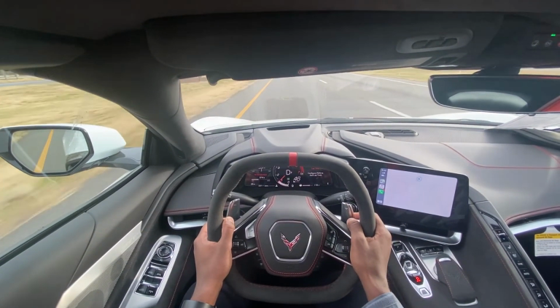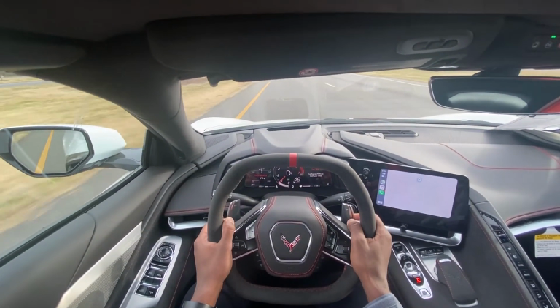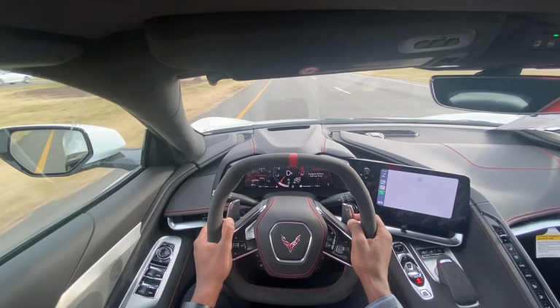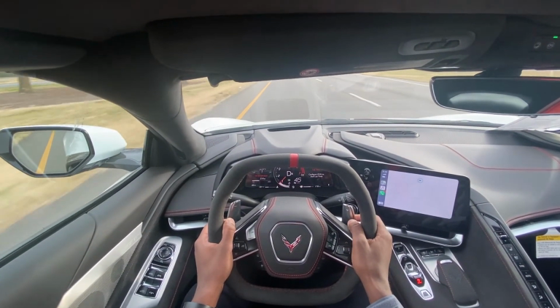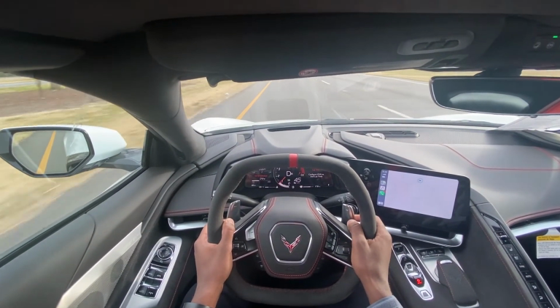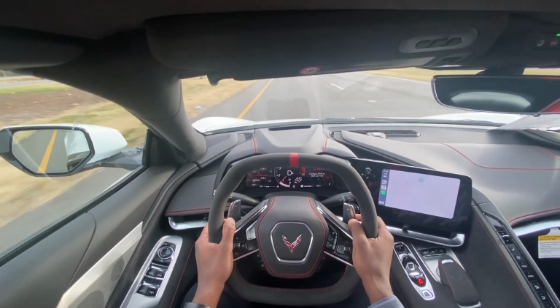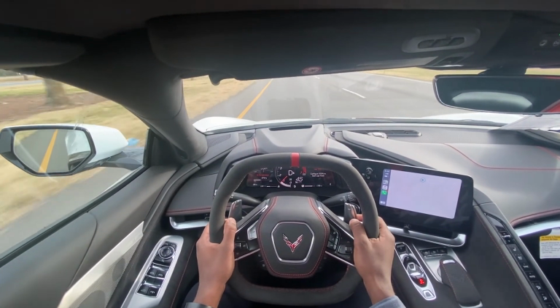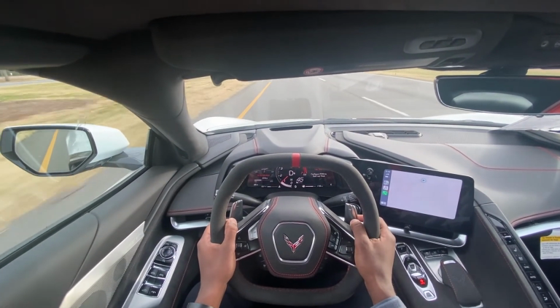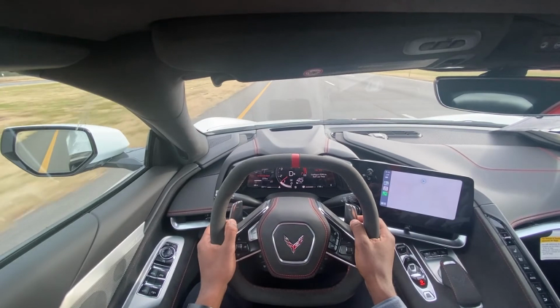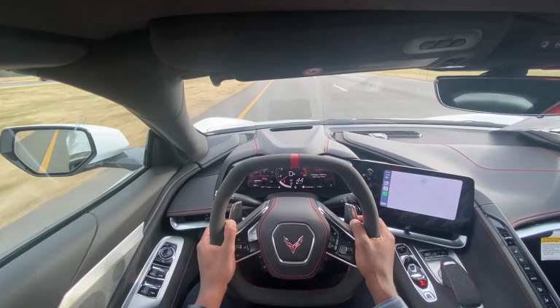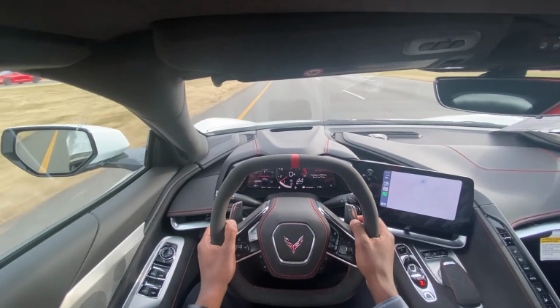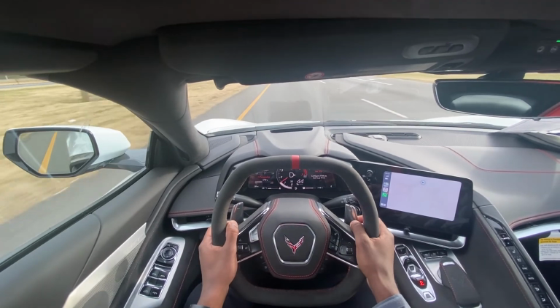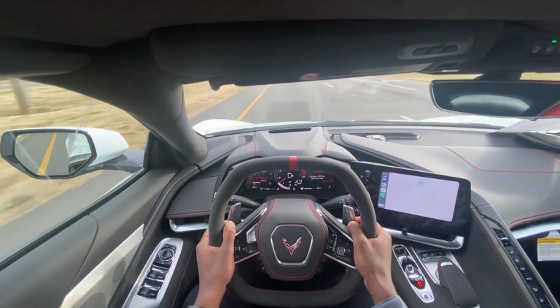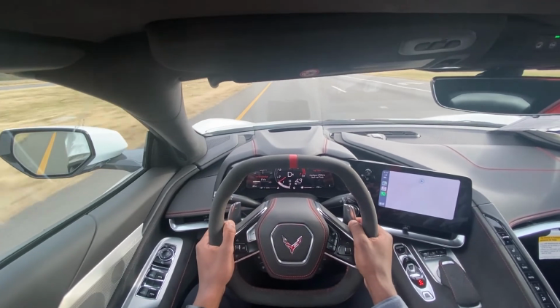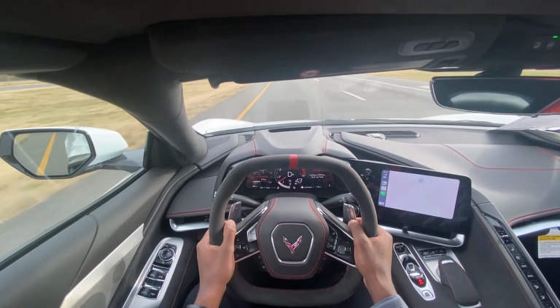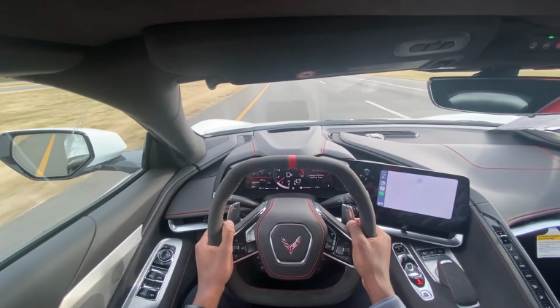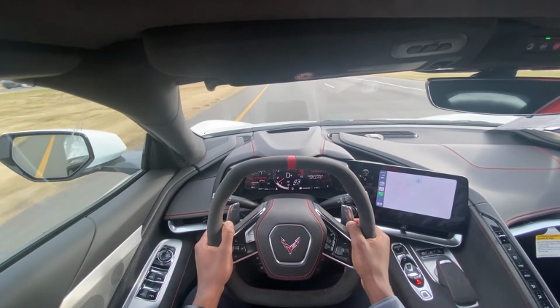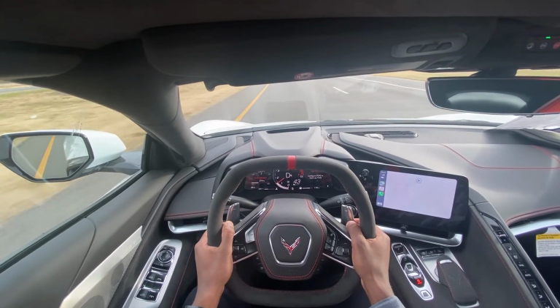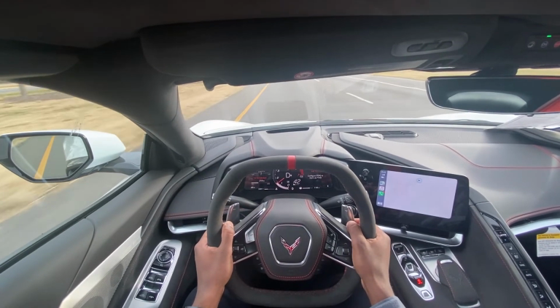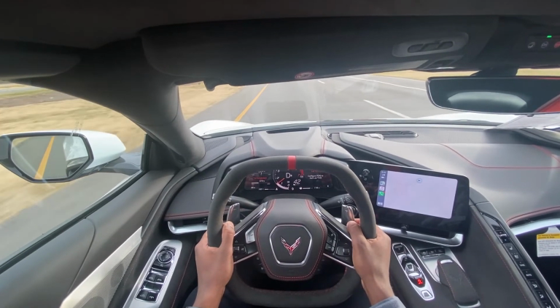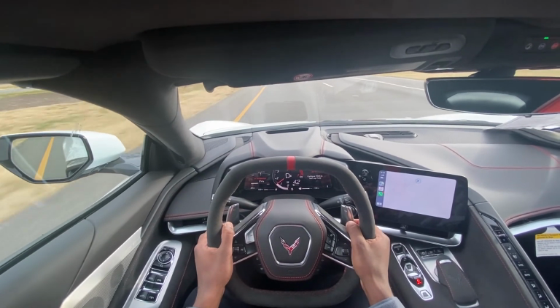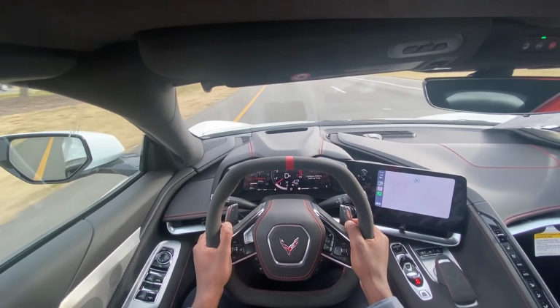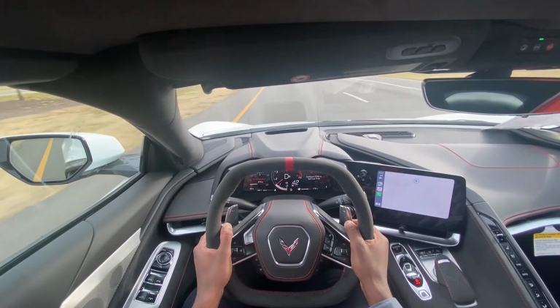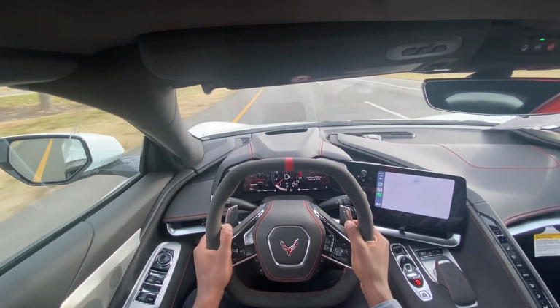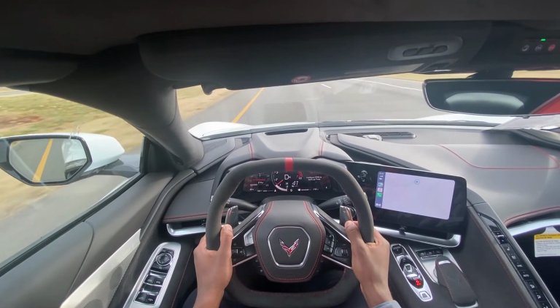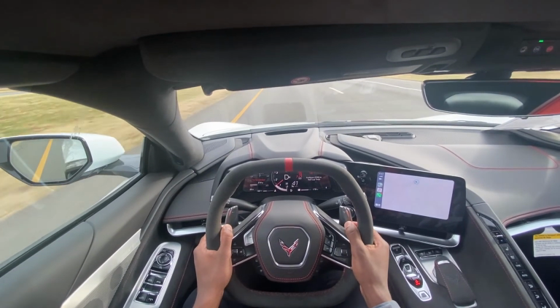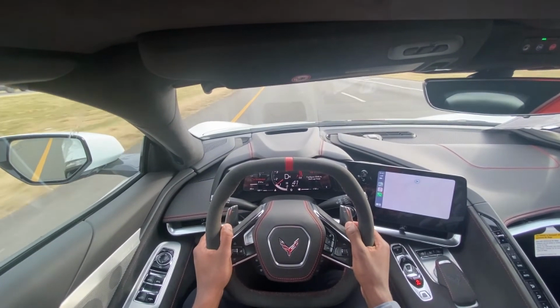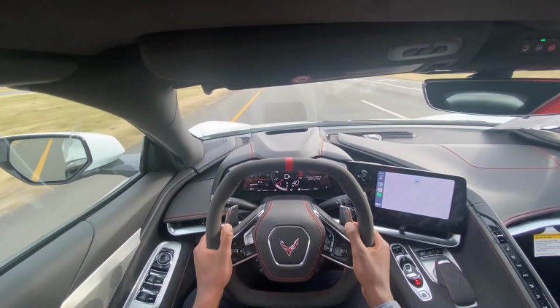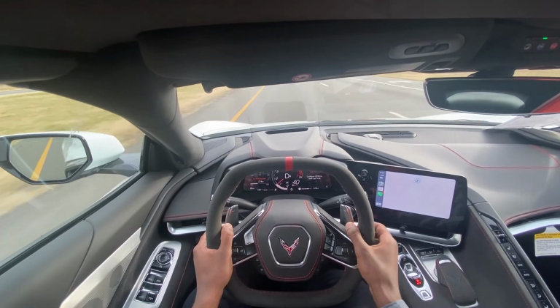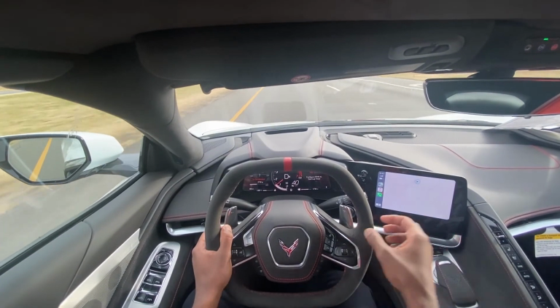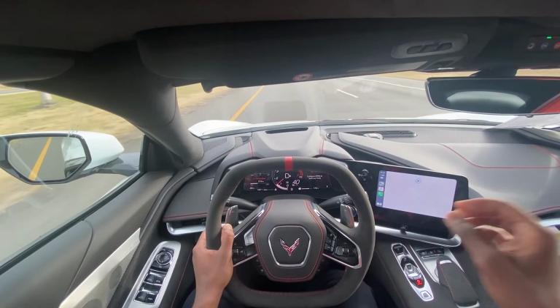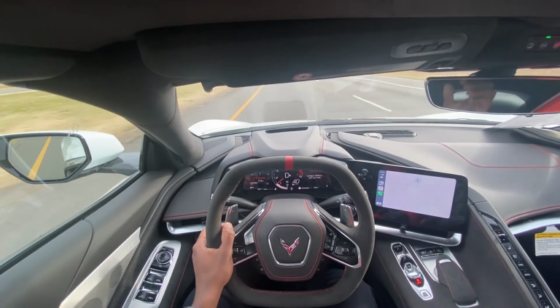This brings me to the end of my review of the 2022 Corvette Stingray convertible 3LT.